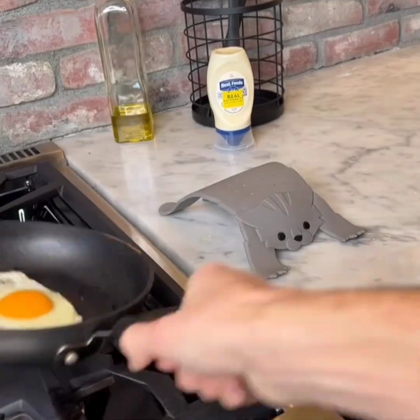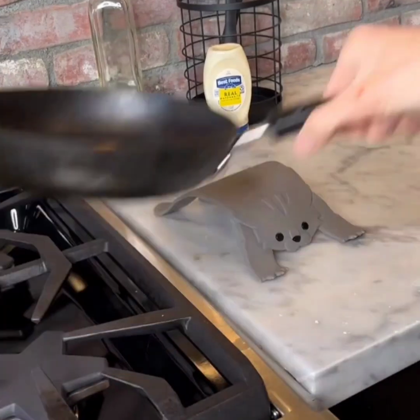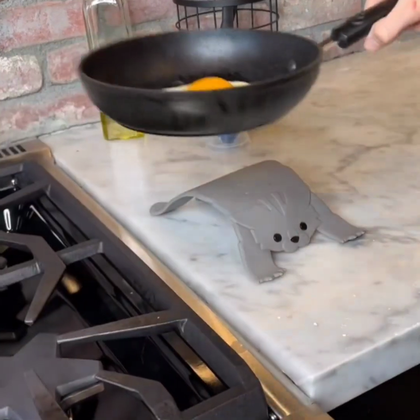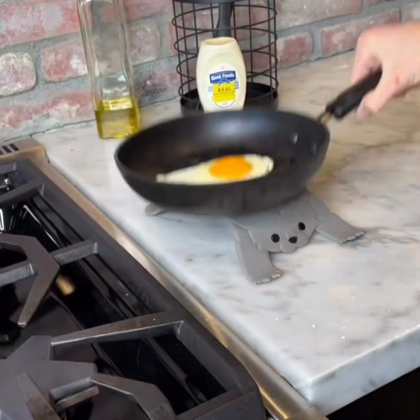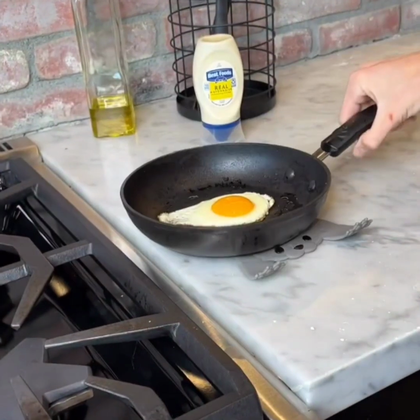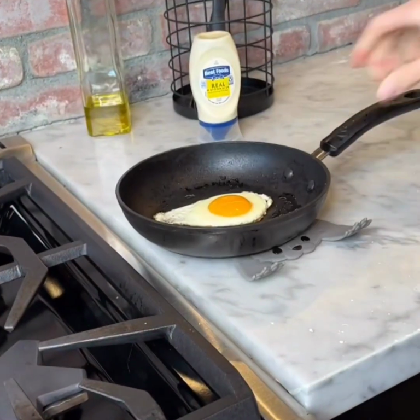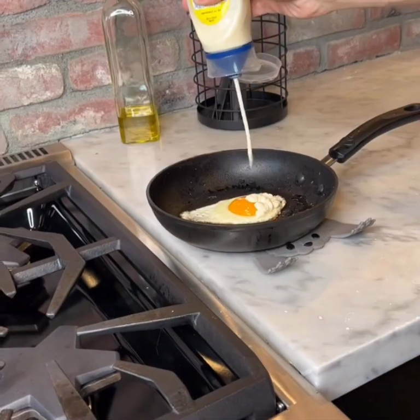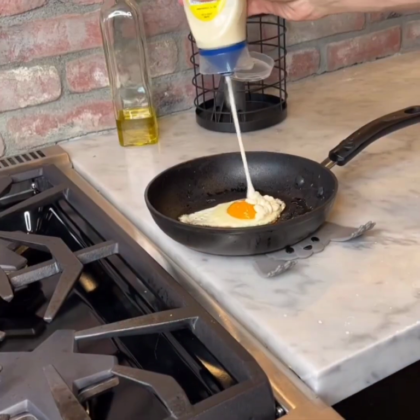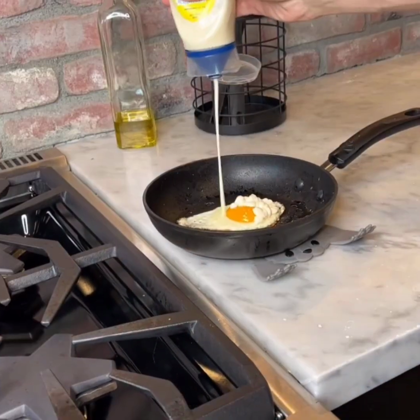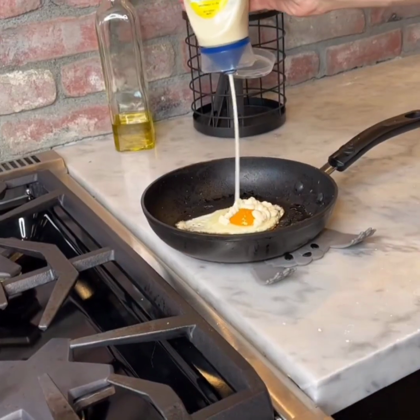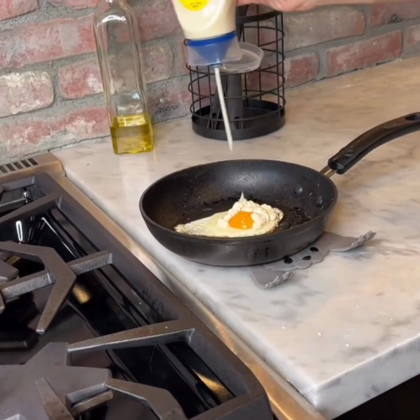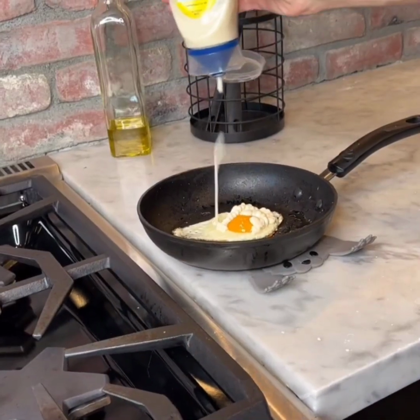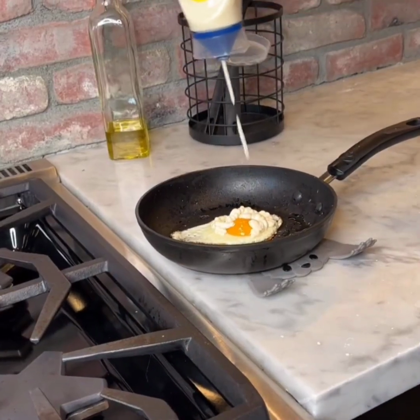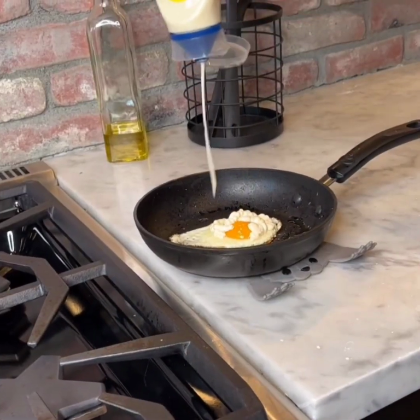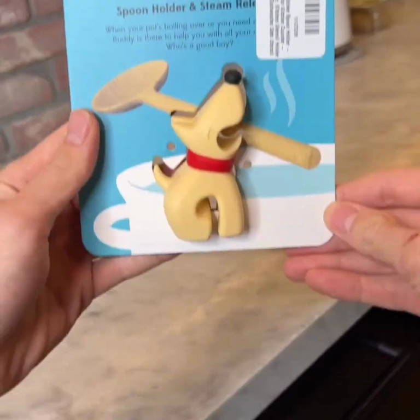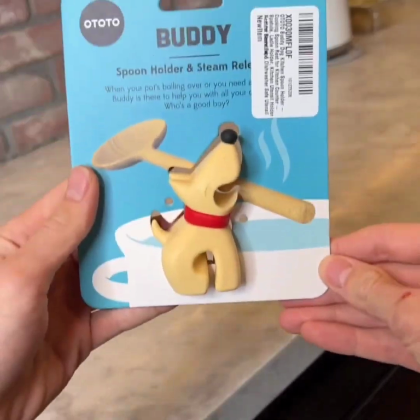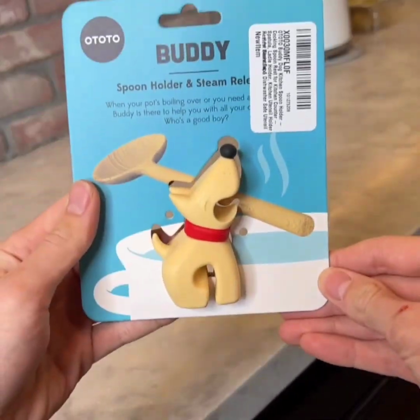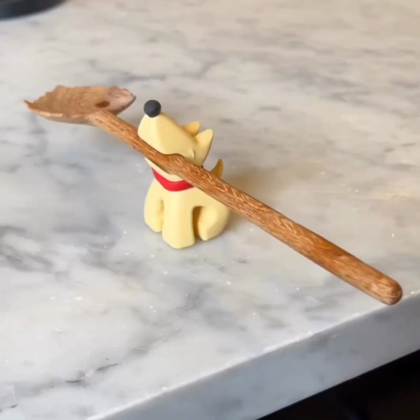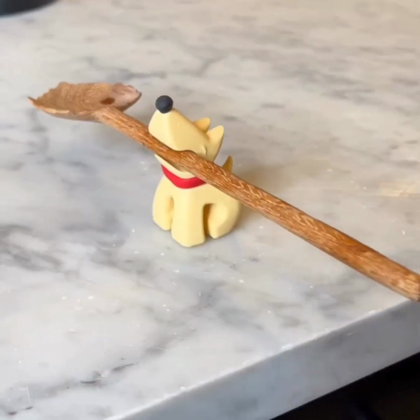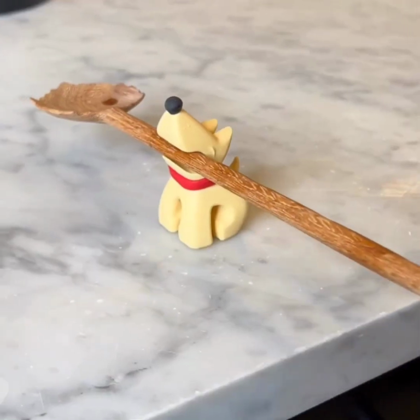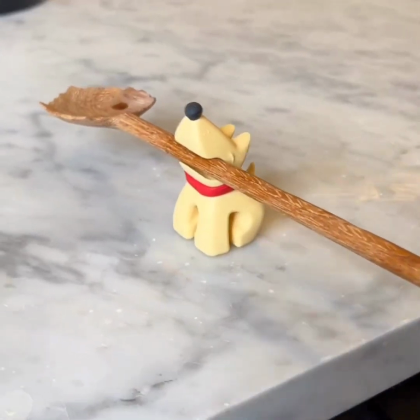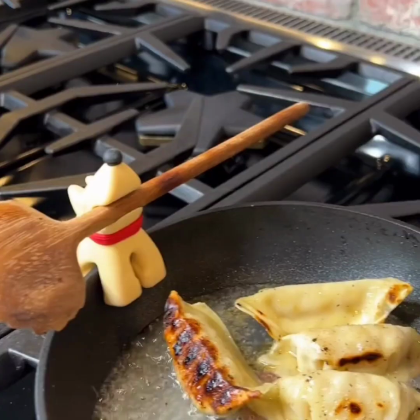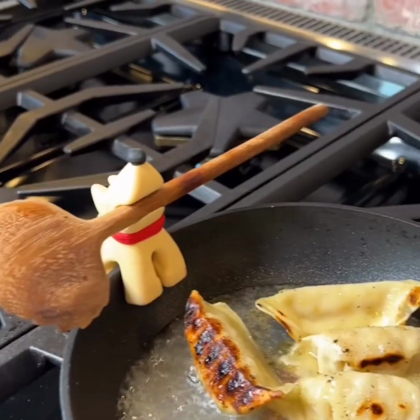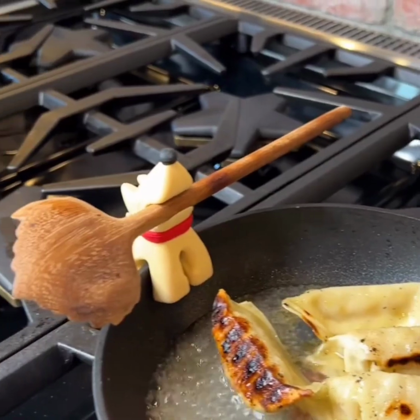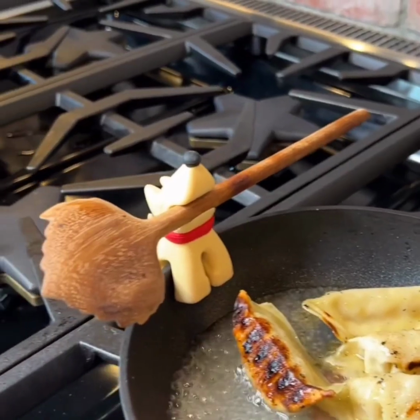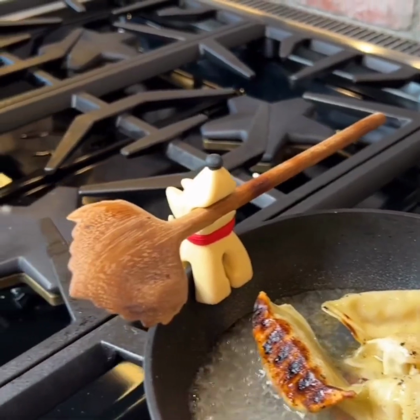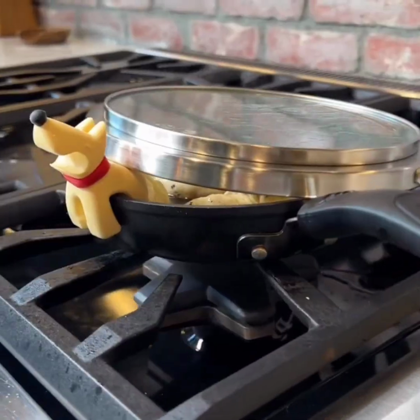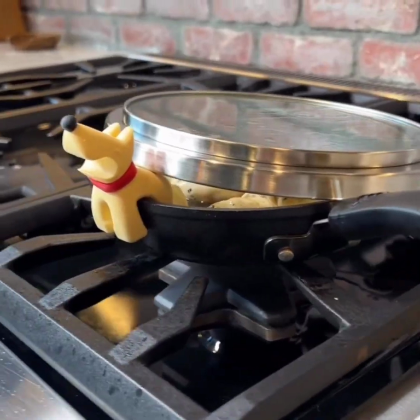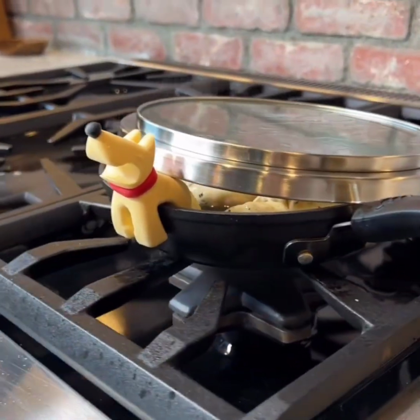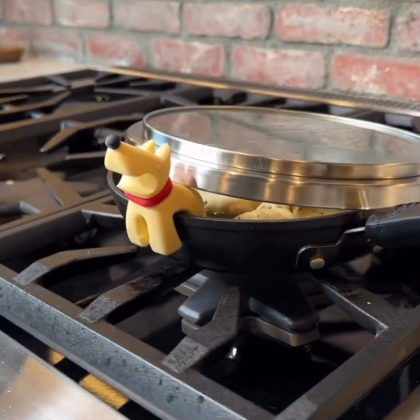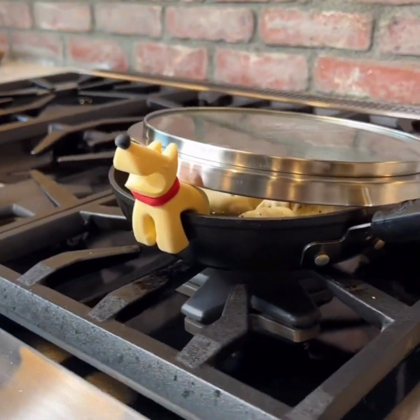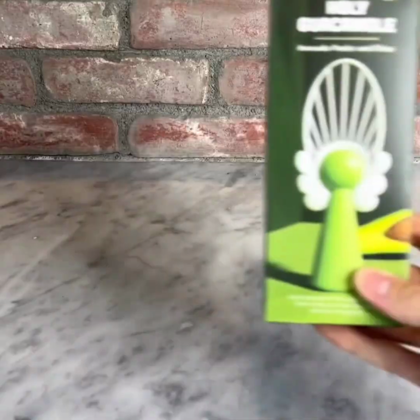This protects your countertops from hot items like pots and pans. This is a utensil holder that looks like a dog, and it also doubles as a steam release.